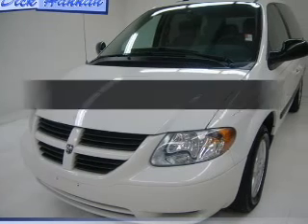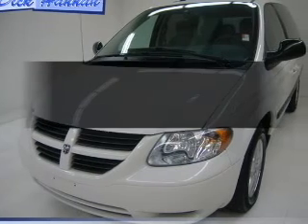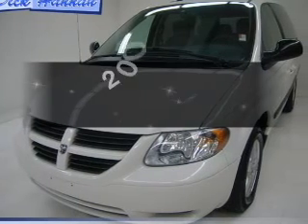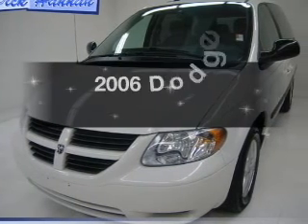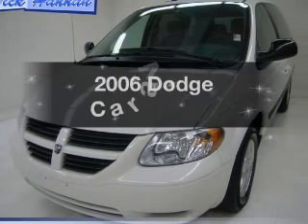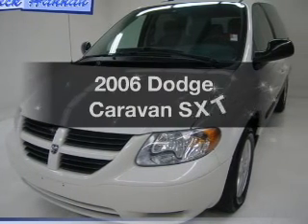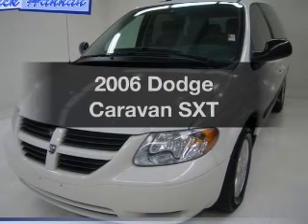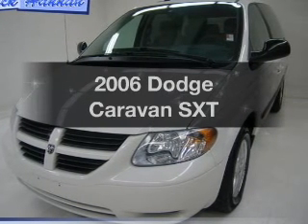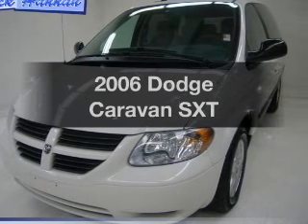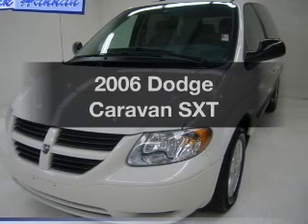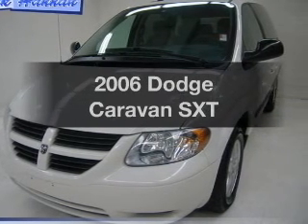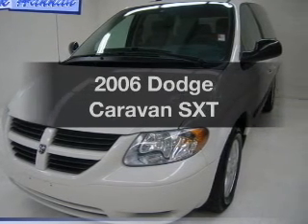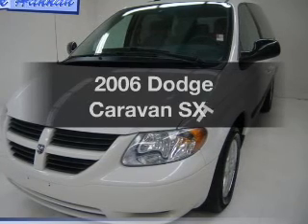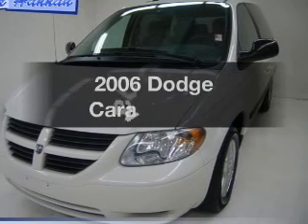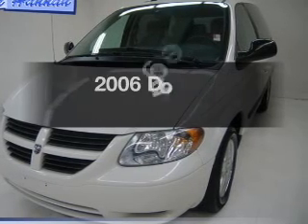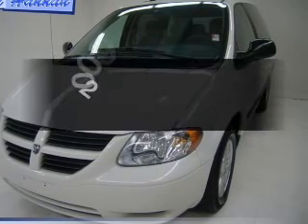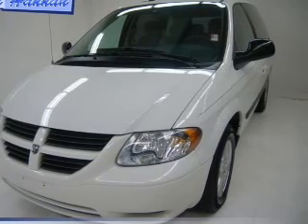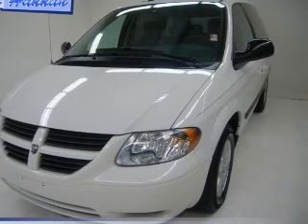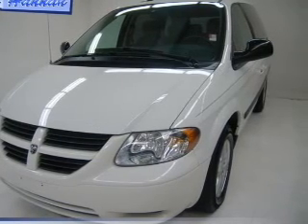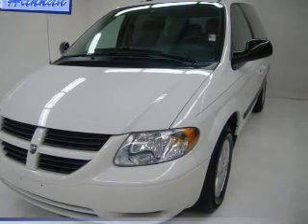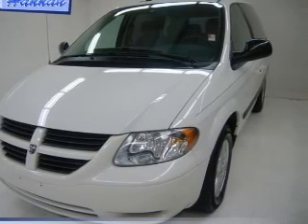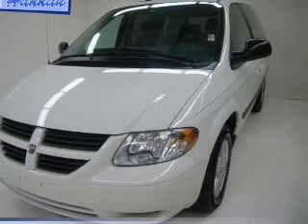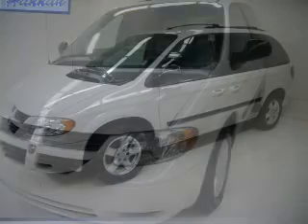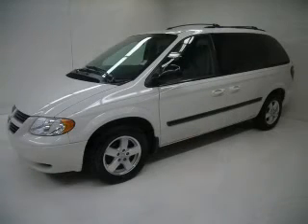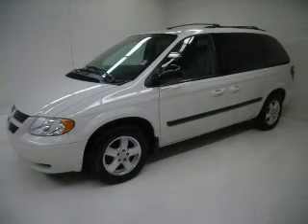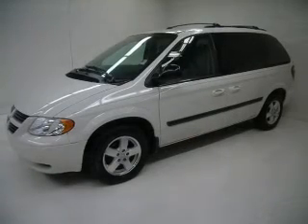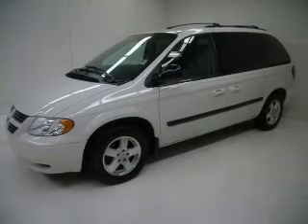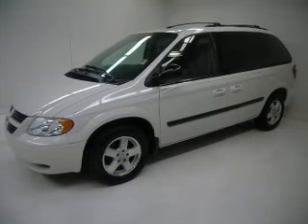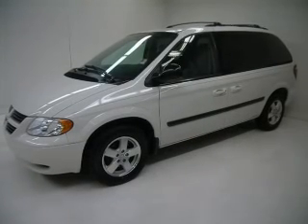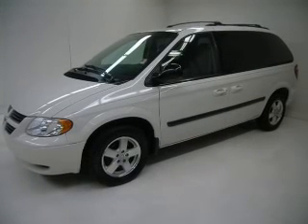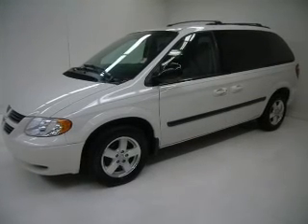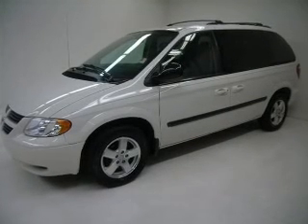Get noticed in this 2006 Dodge Caravan. This is the set of wheels you've been looking for.